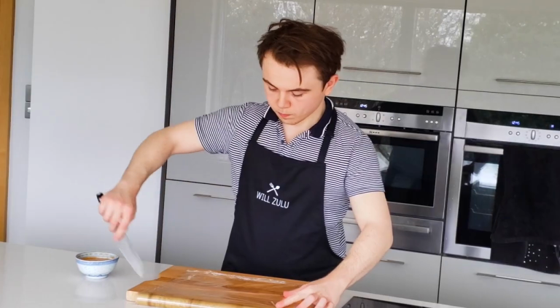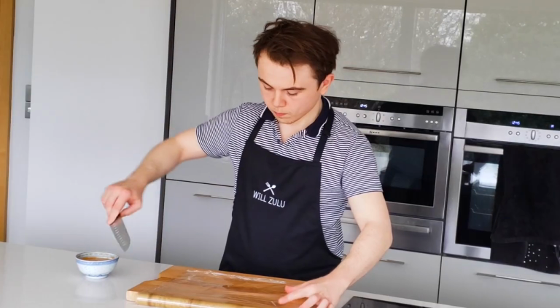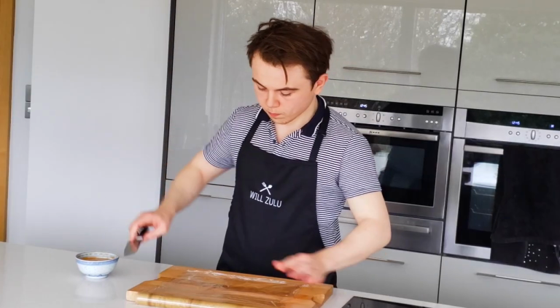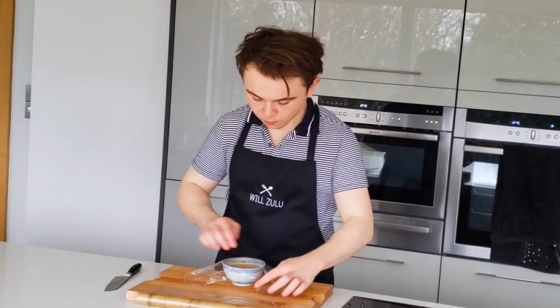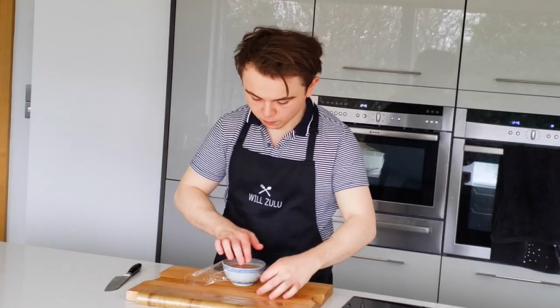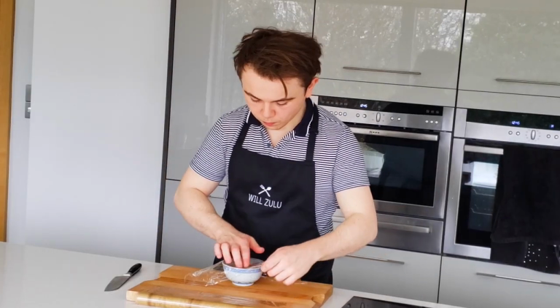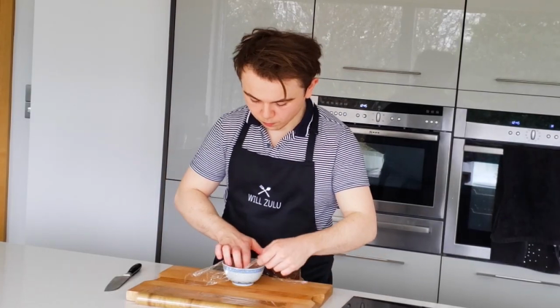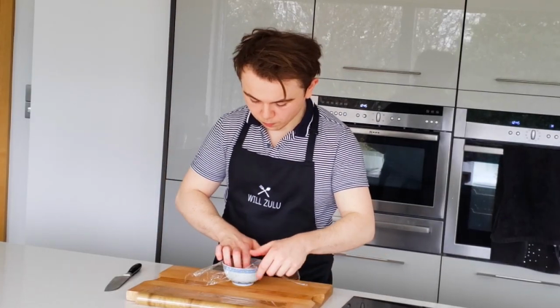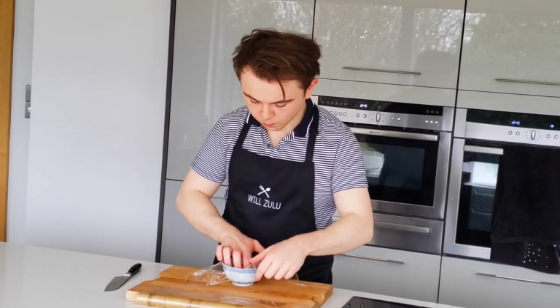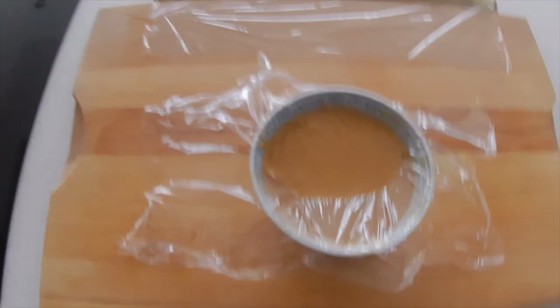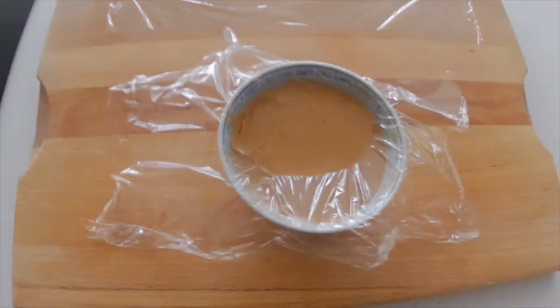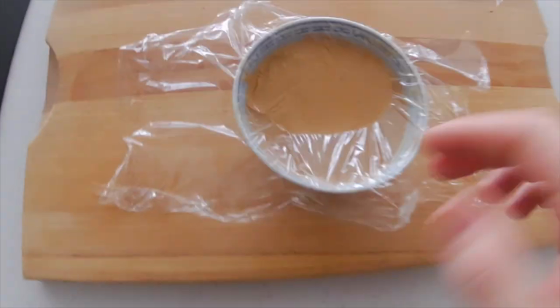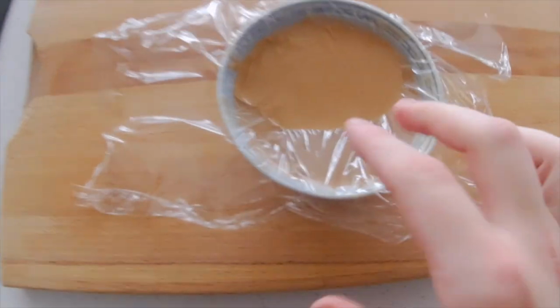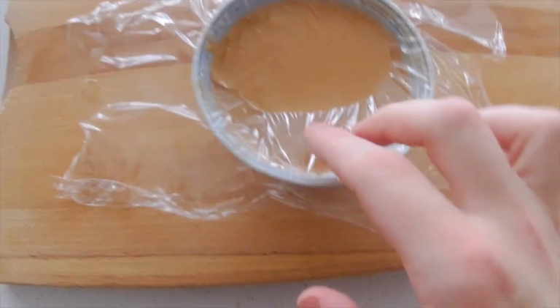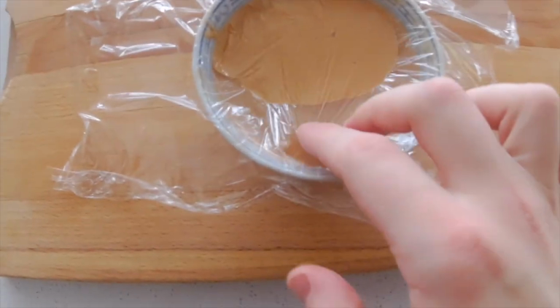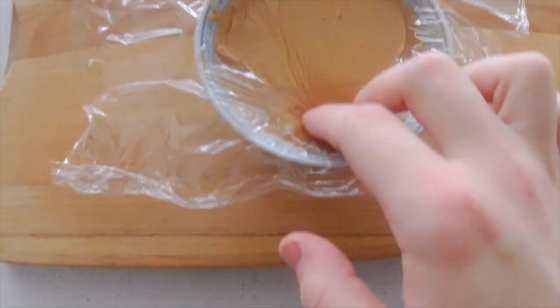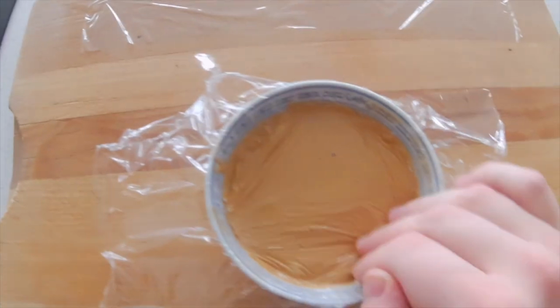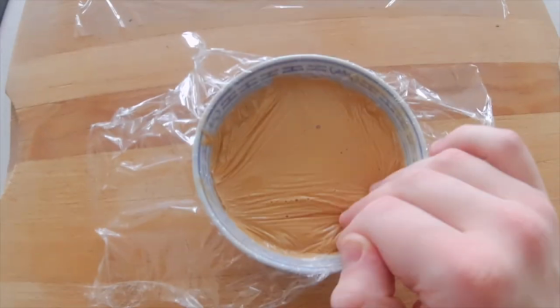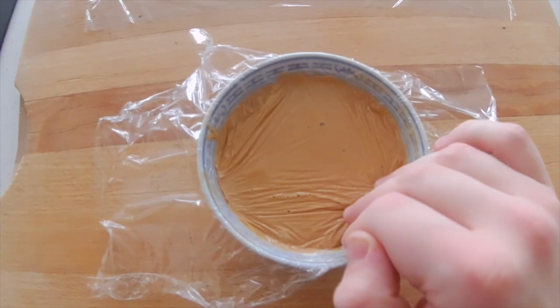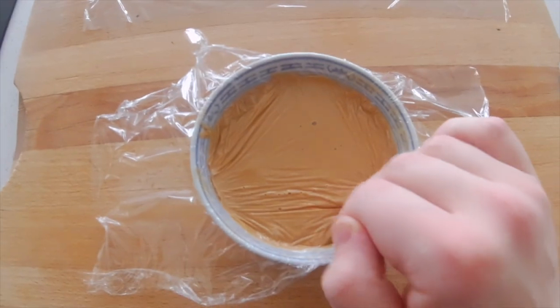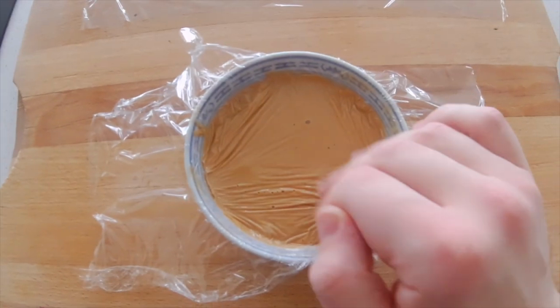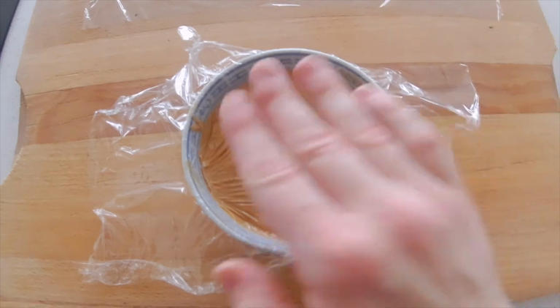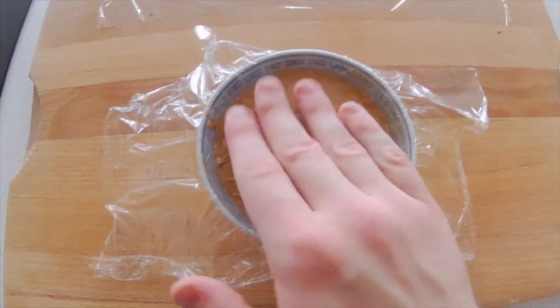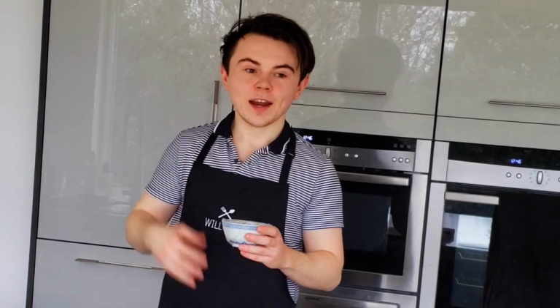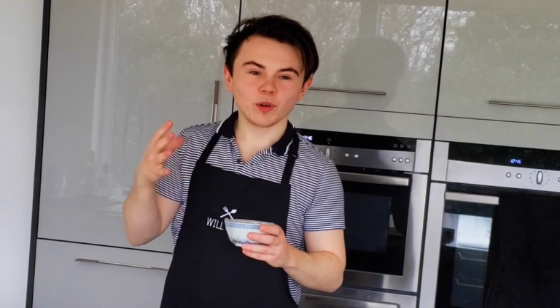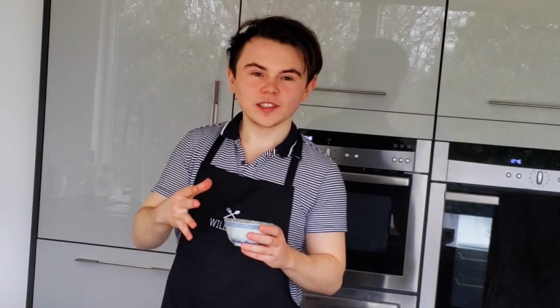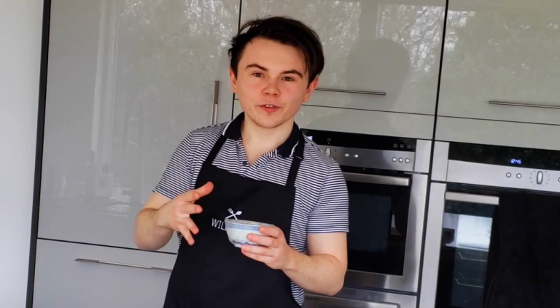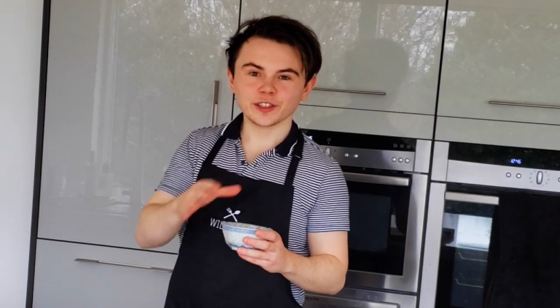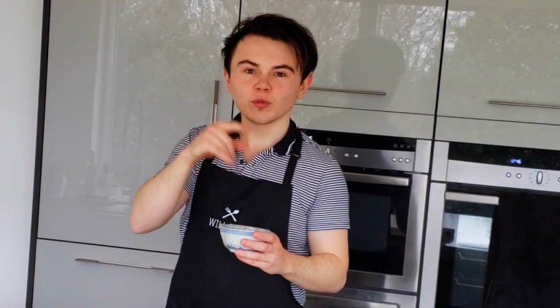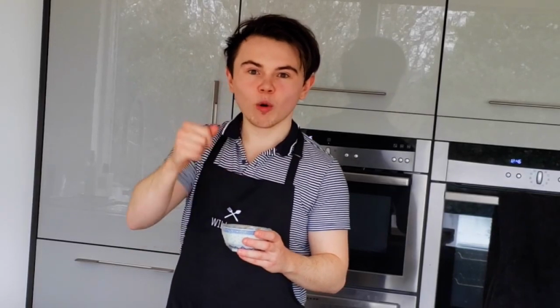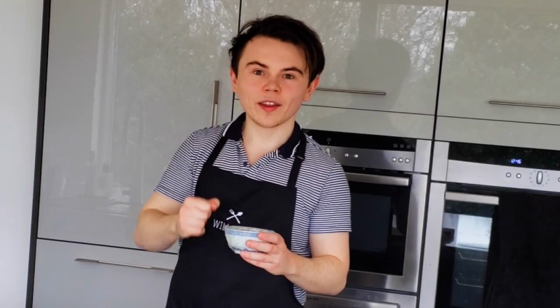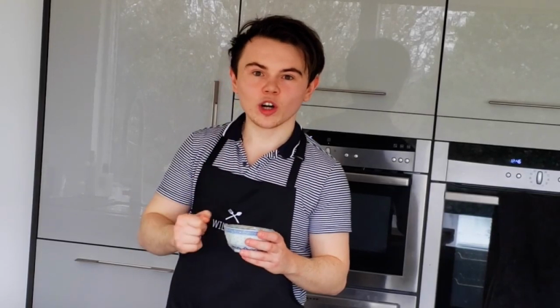Pour into a container and cover with cling film to avoid a skin from forming. Now put this in the fridge while we prepare the cauliflower.